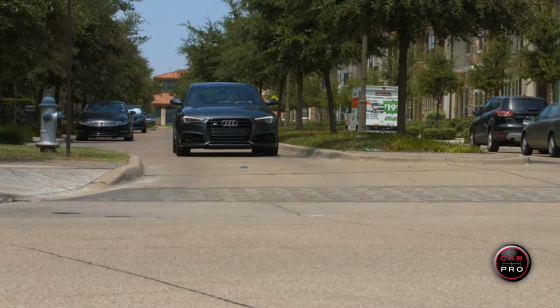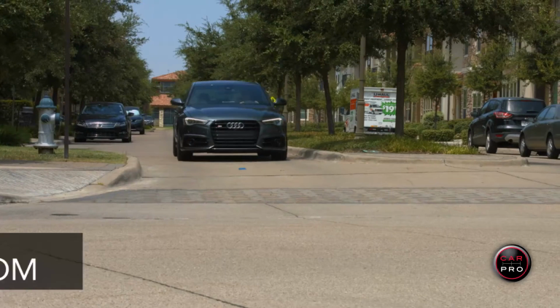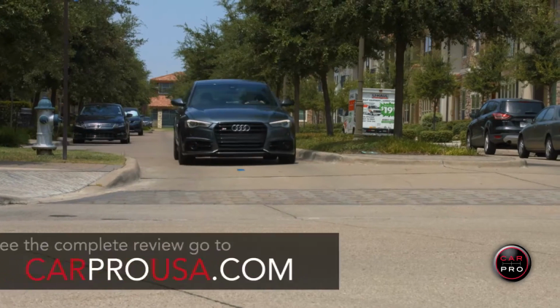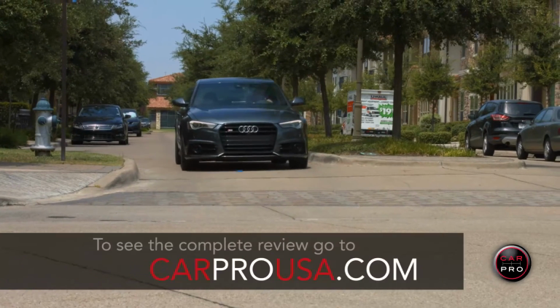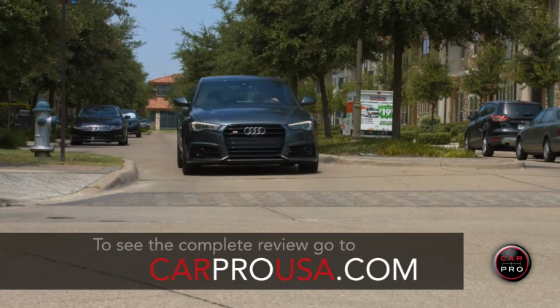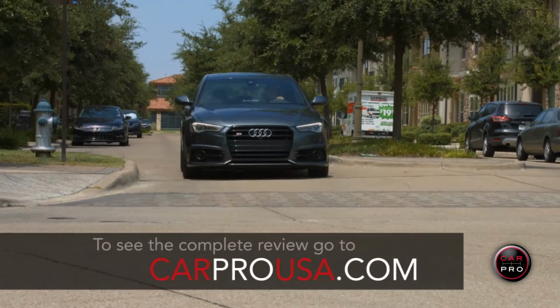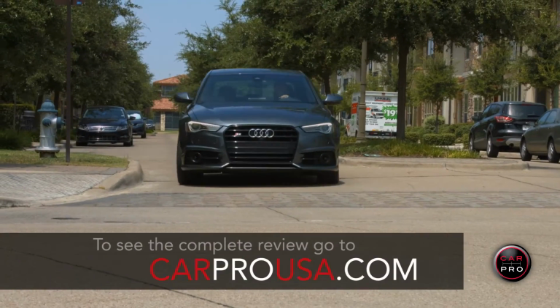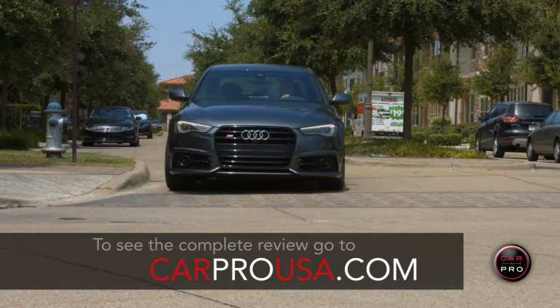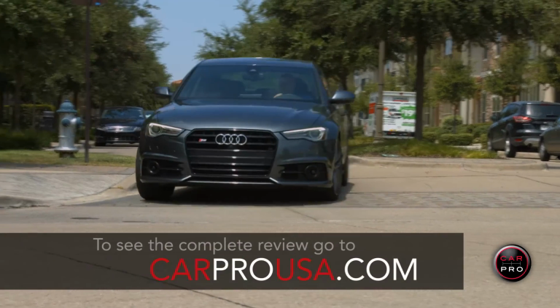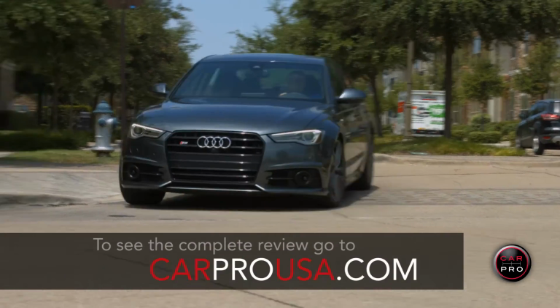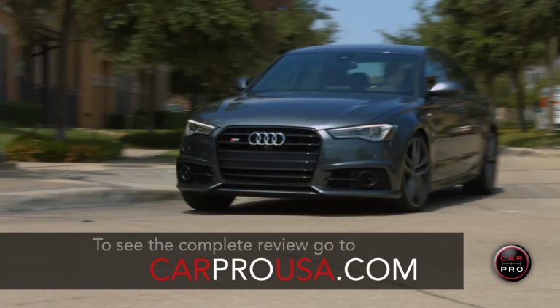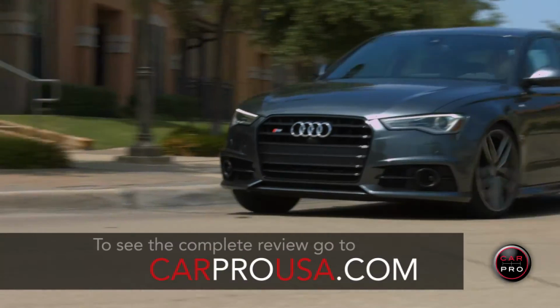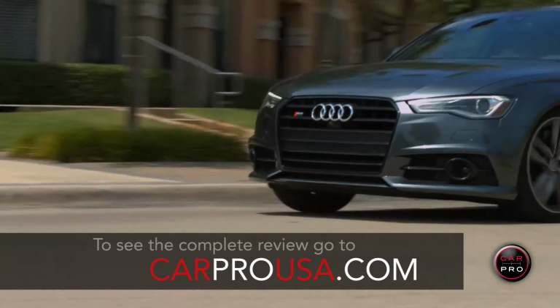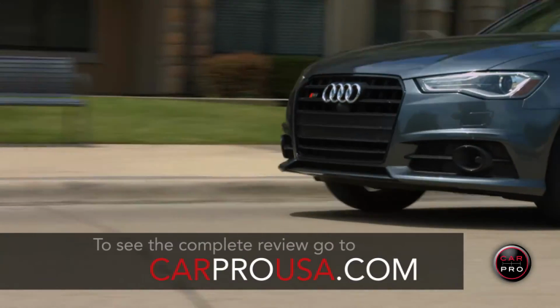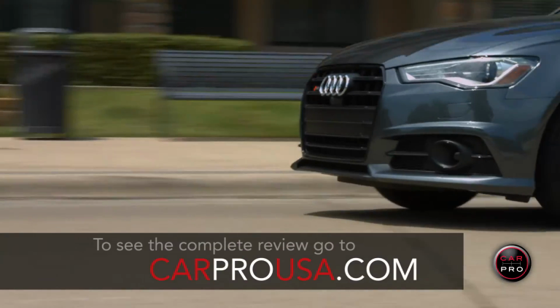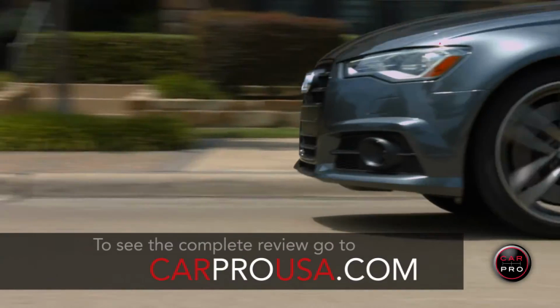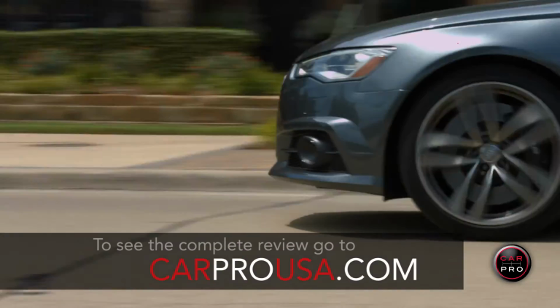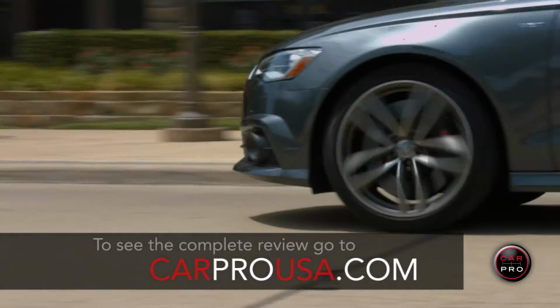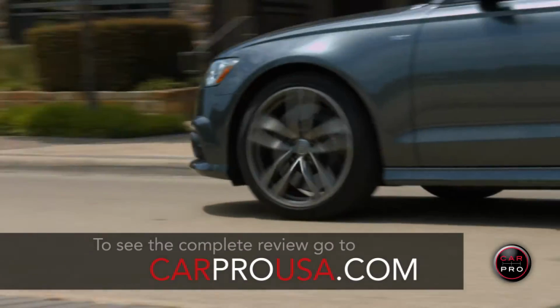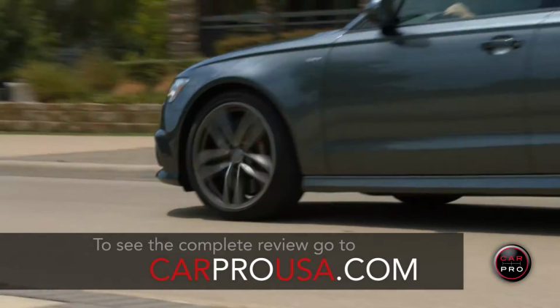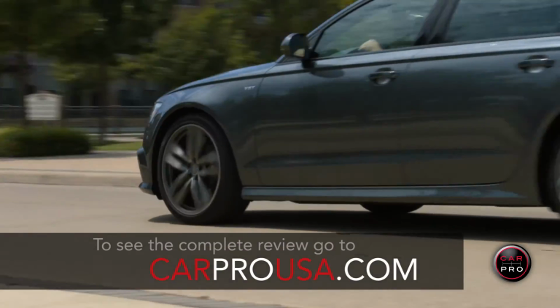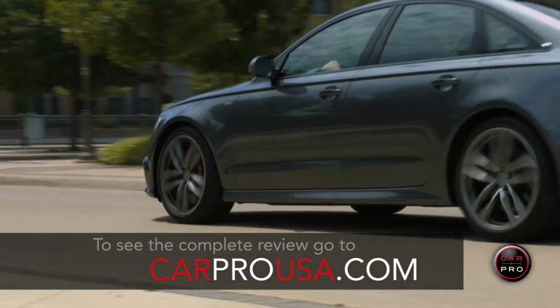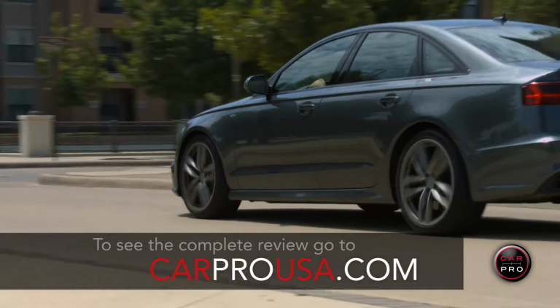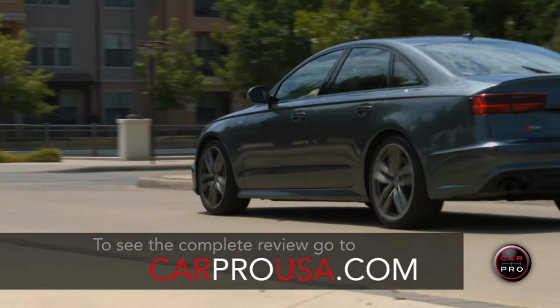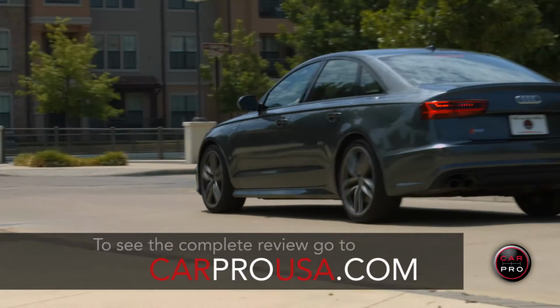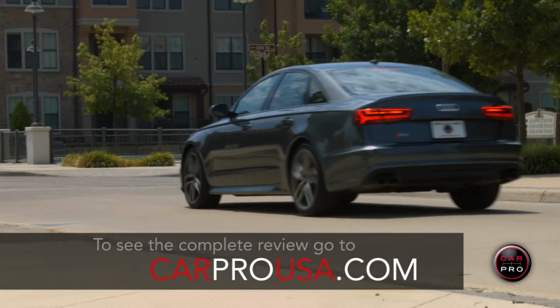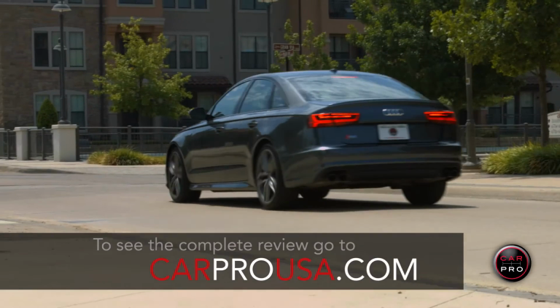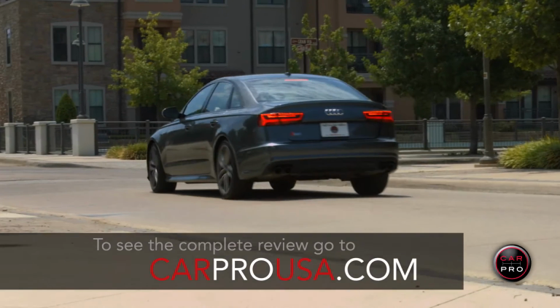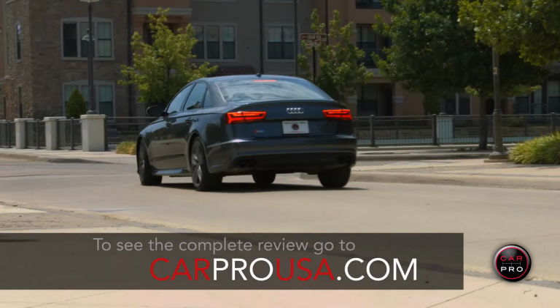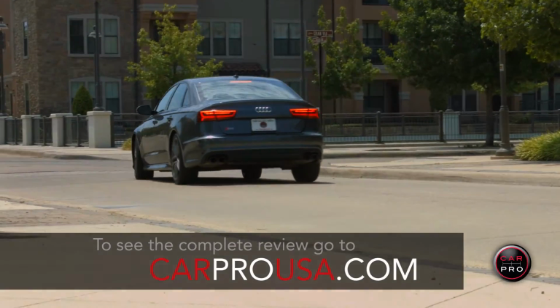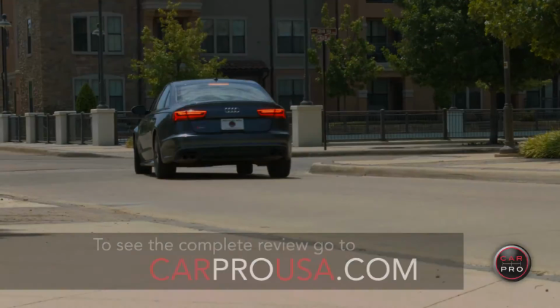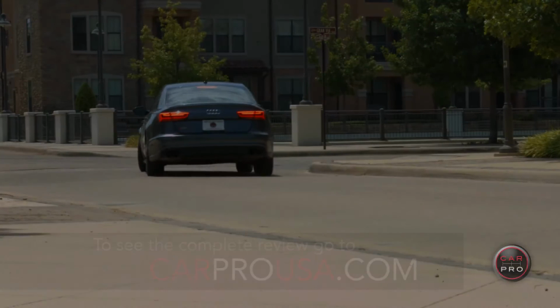To see my complete review, go to carprousa.com or click the link in the description below.